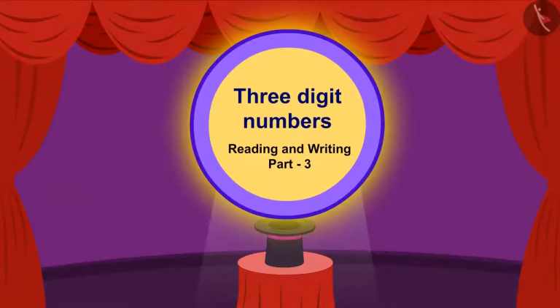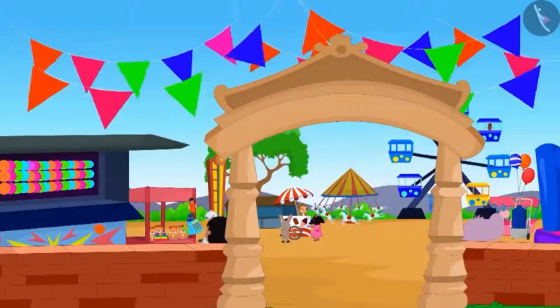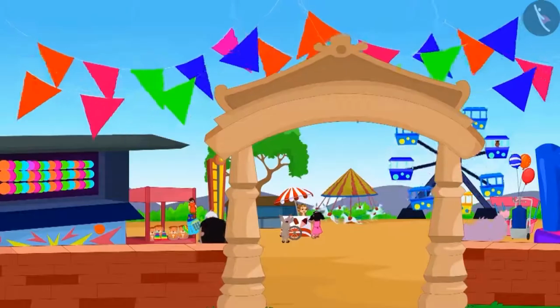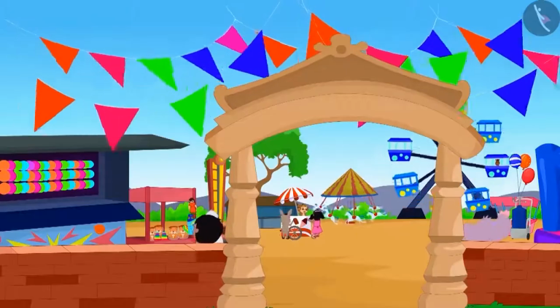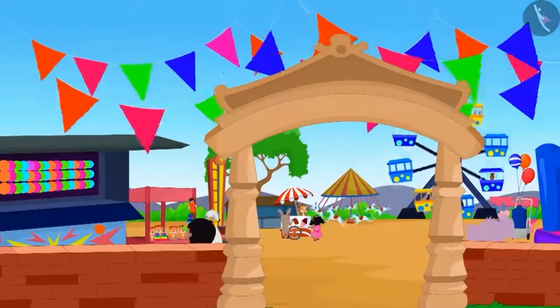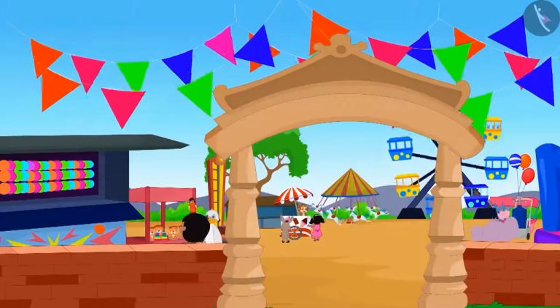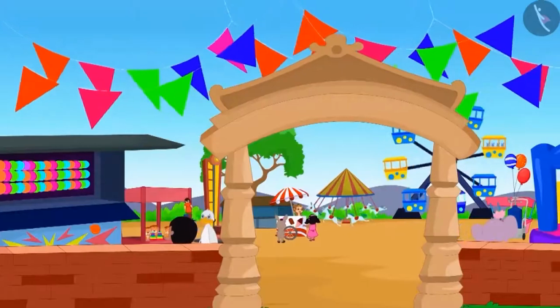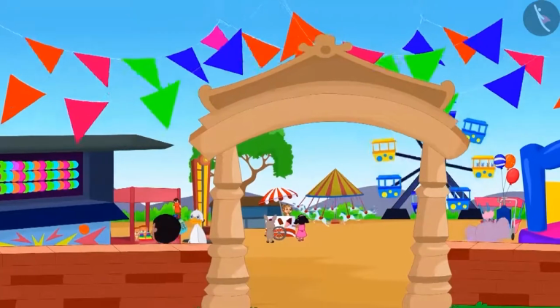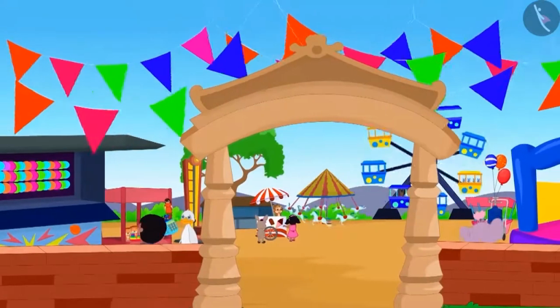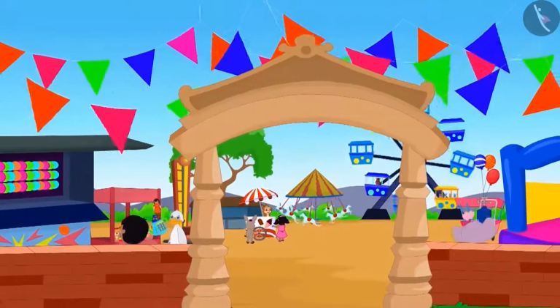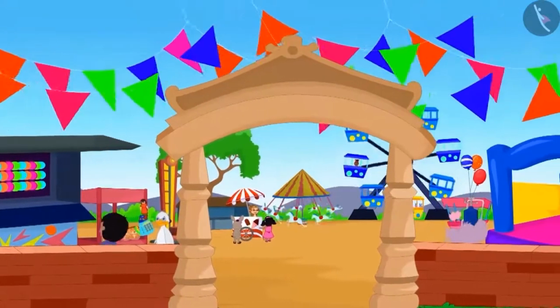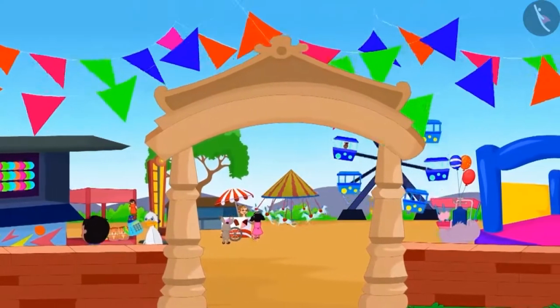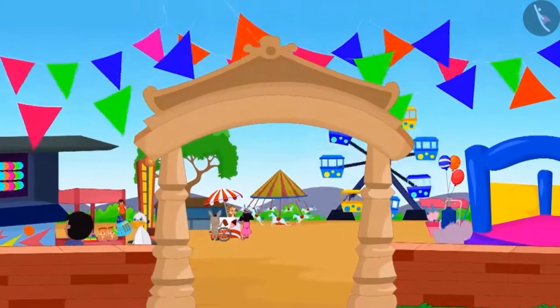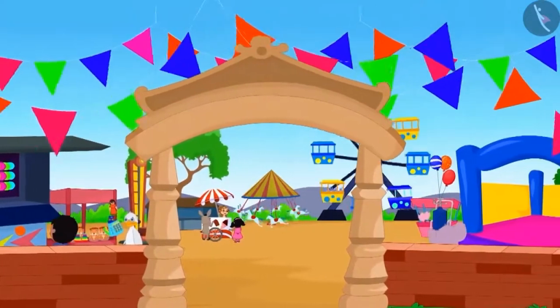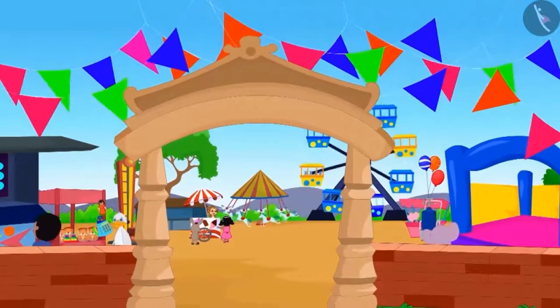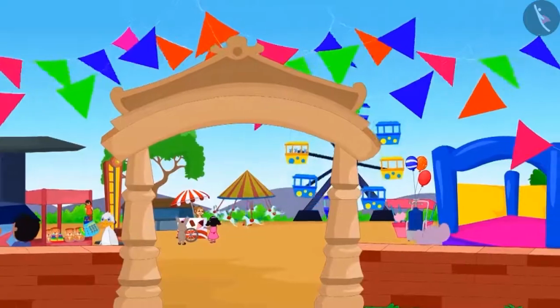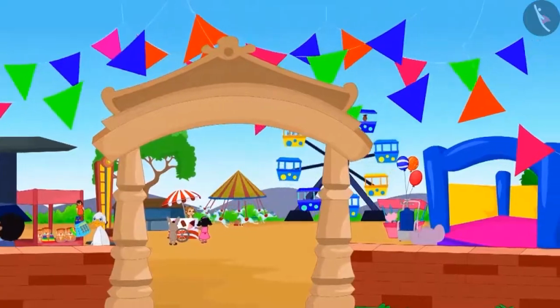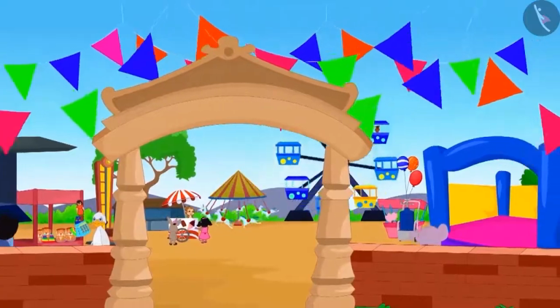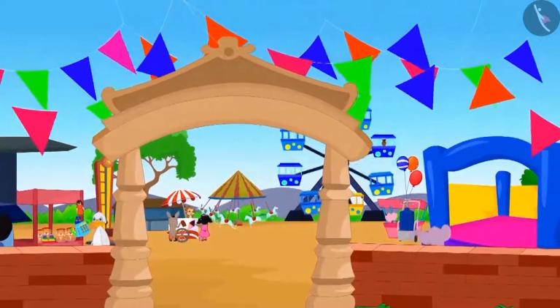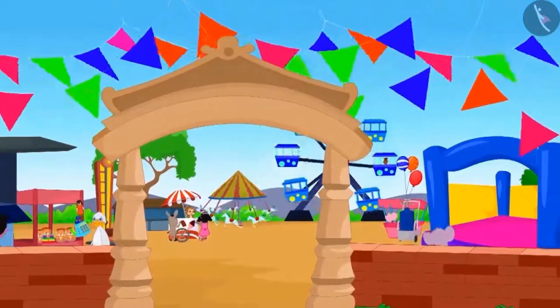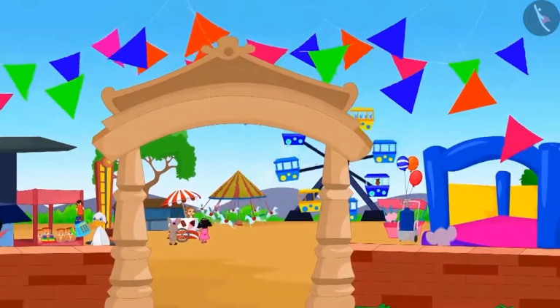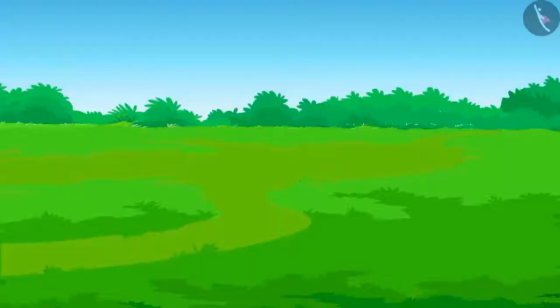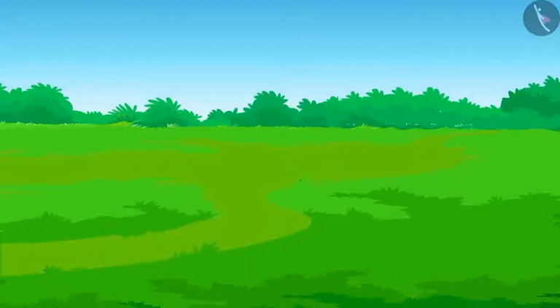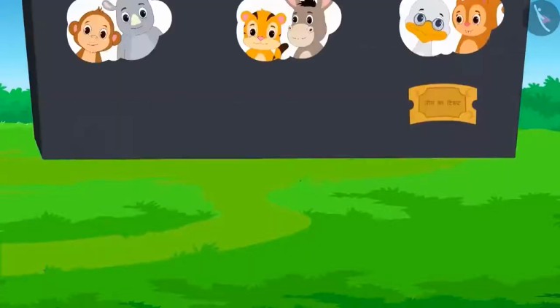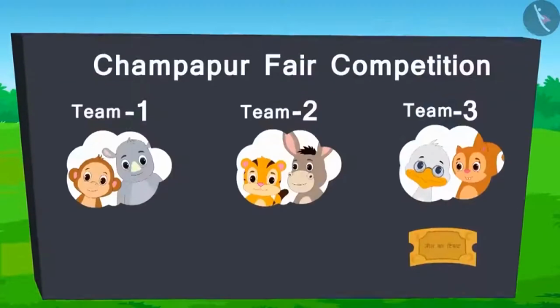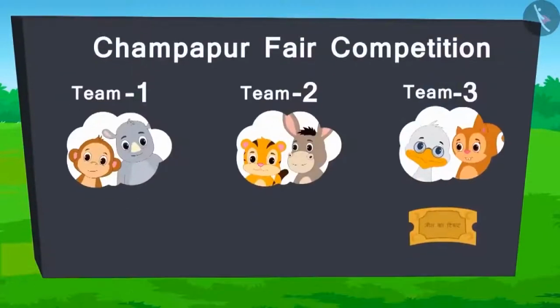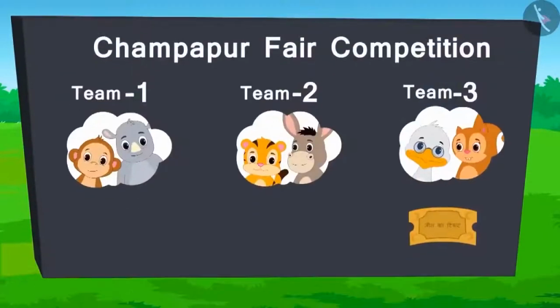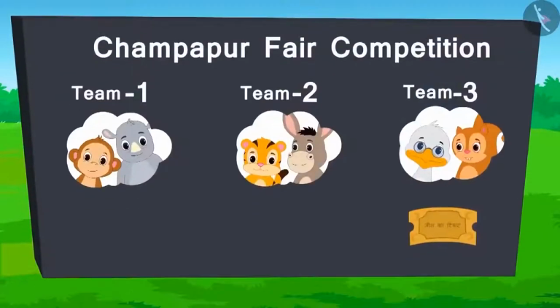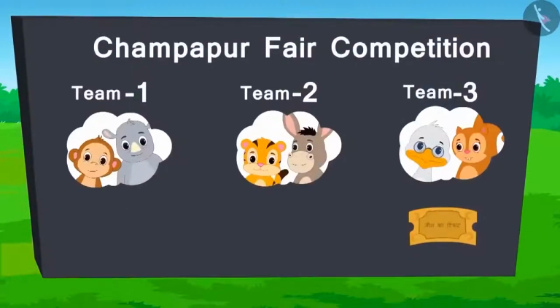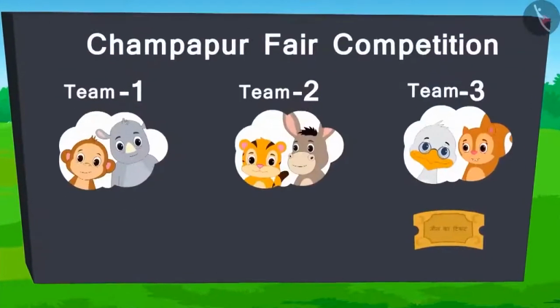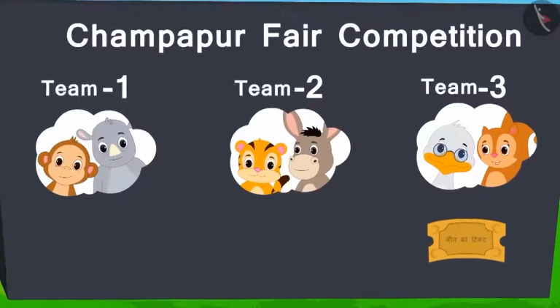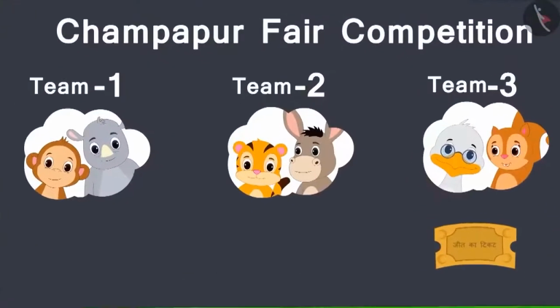Let's see what's going on in the fair. So far, the score is as follows.